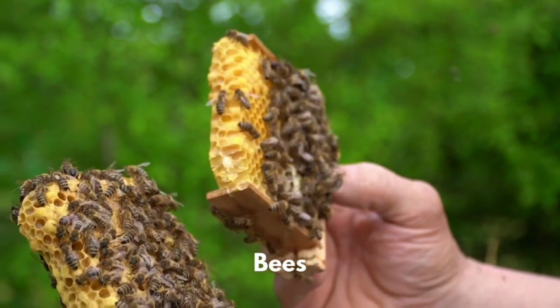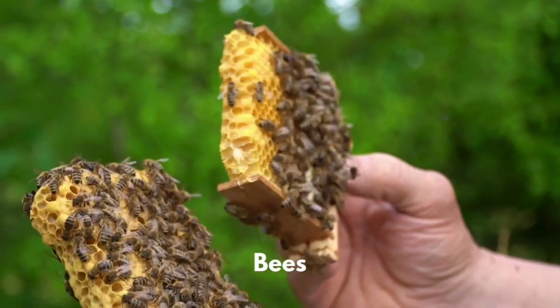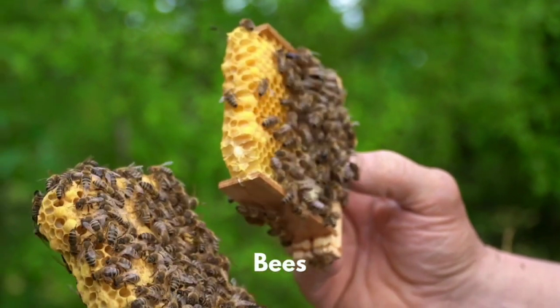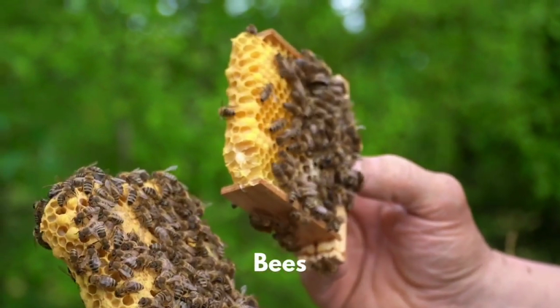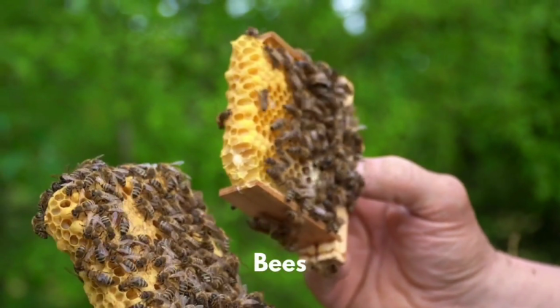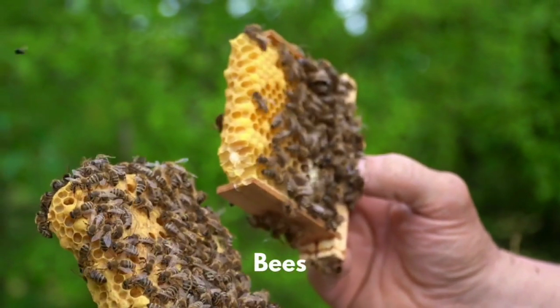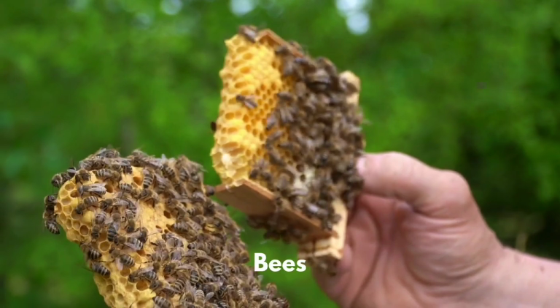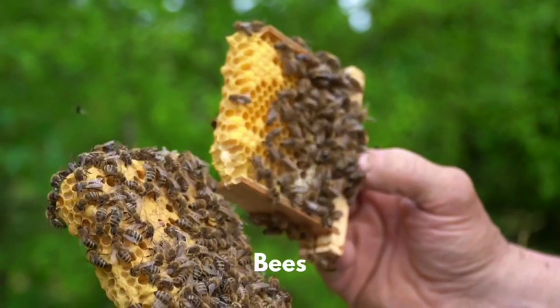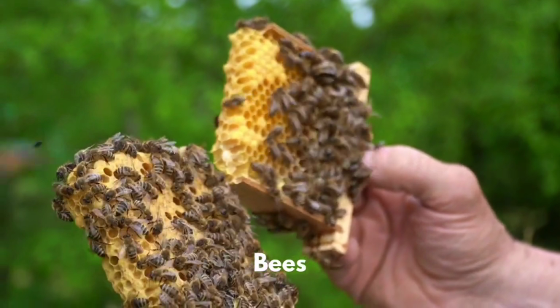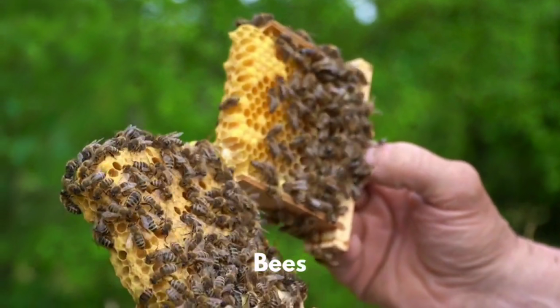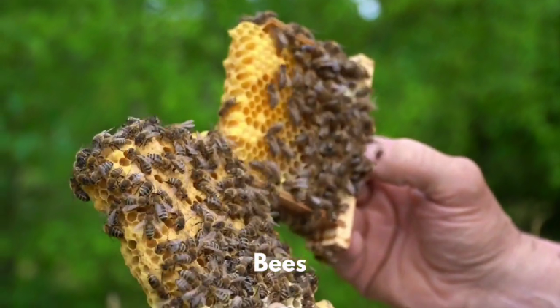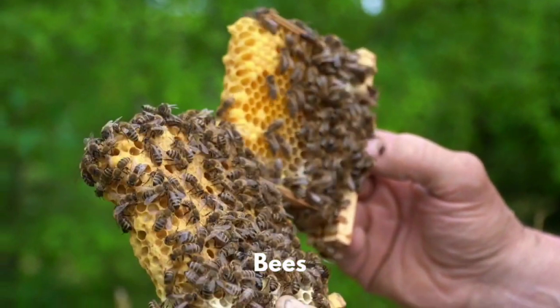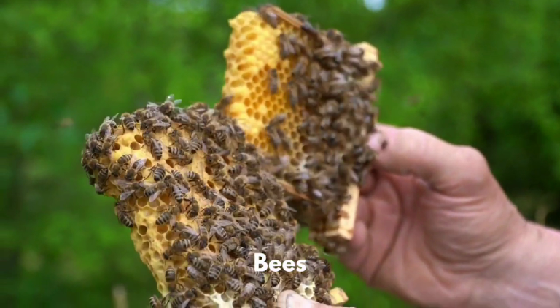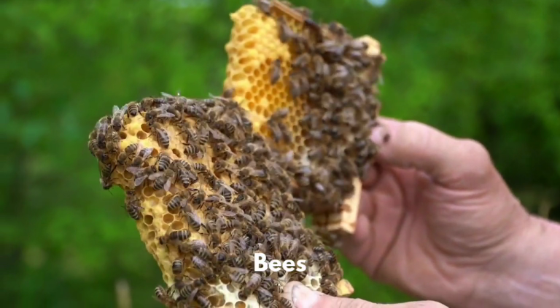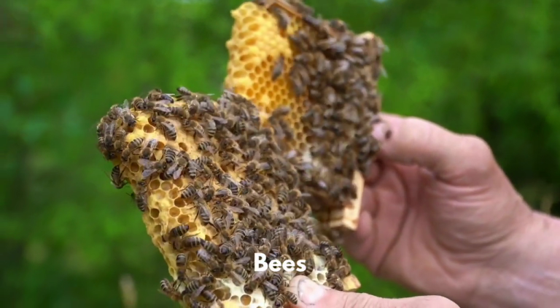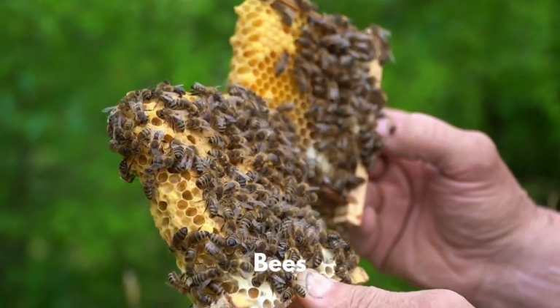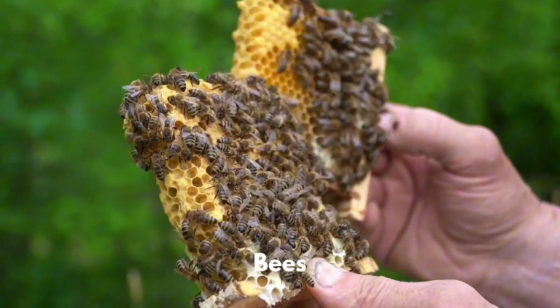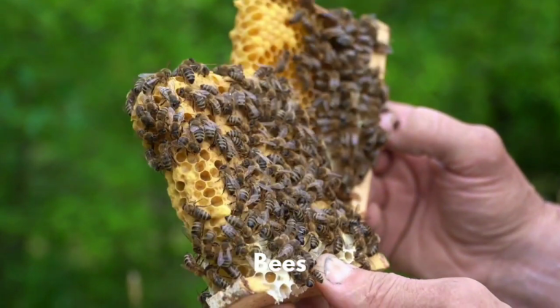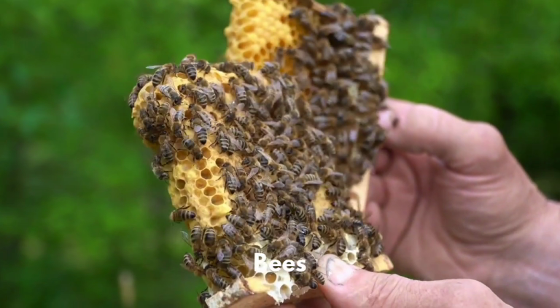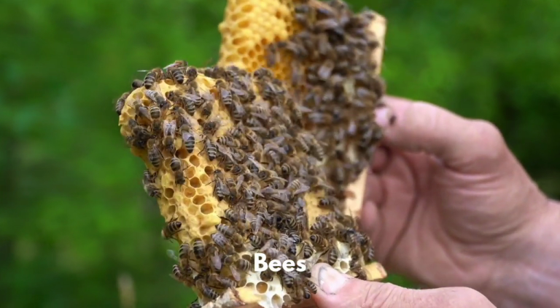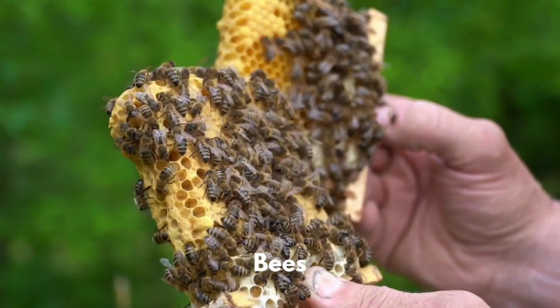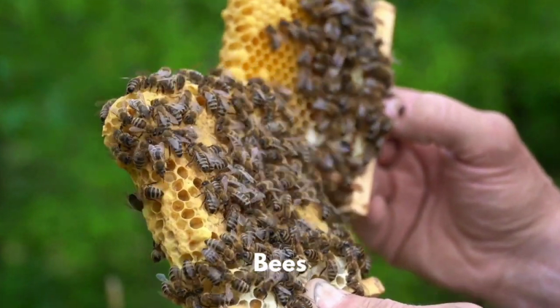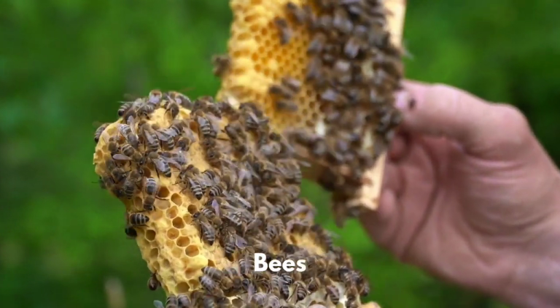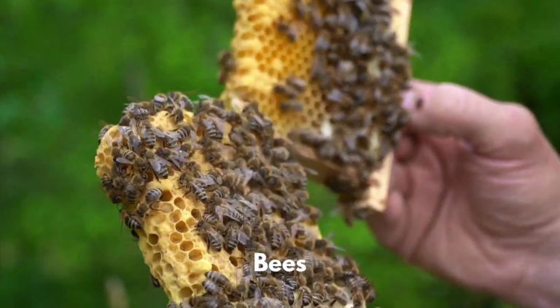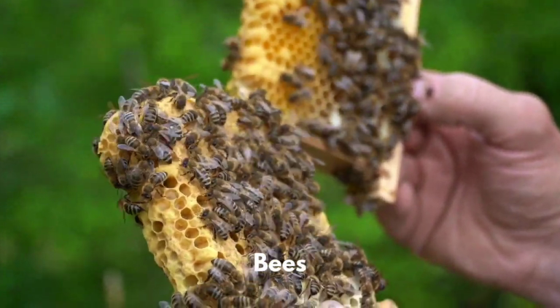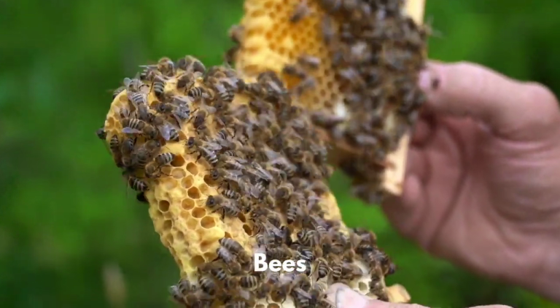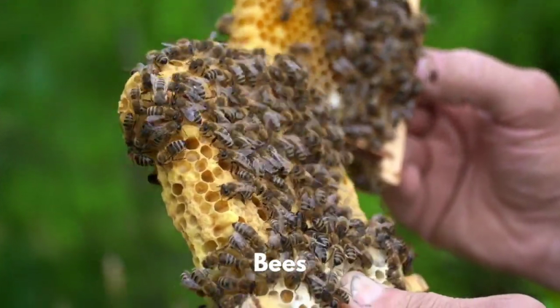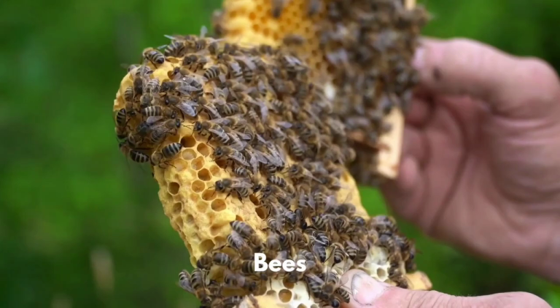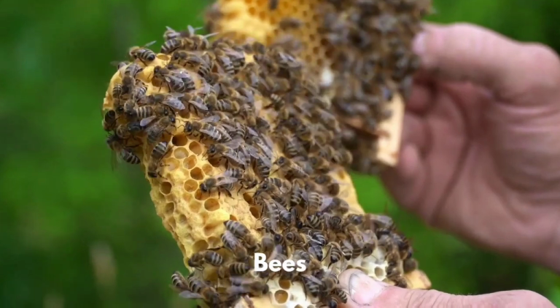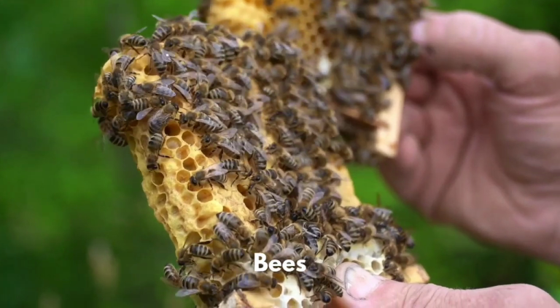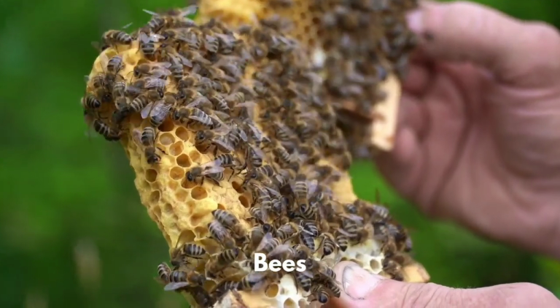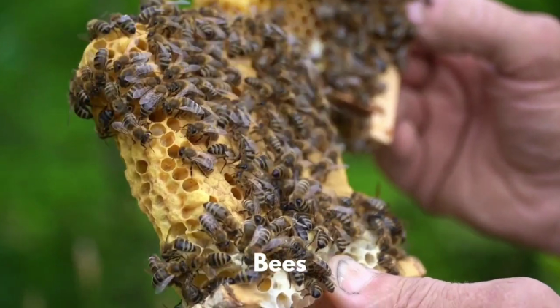There are about 20,000 different types of bees in the world. Honey bees make honey and use it to feed their young.